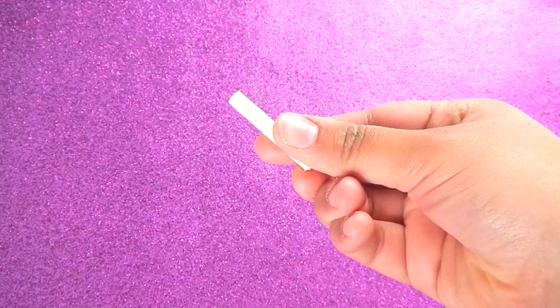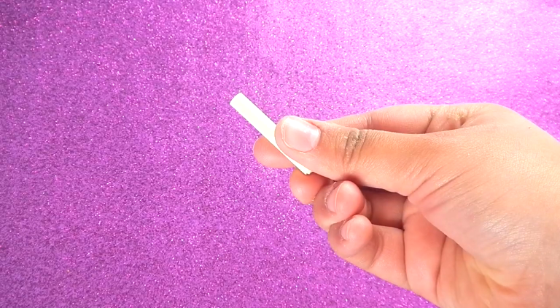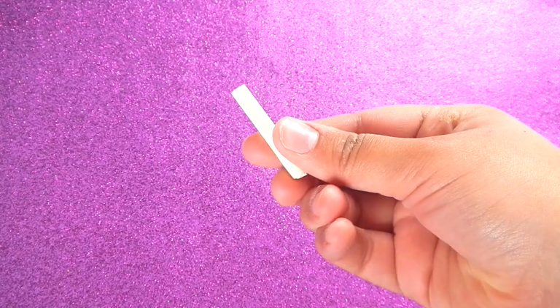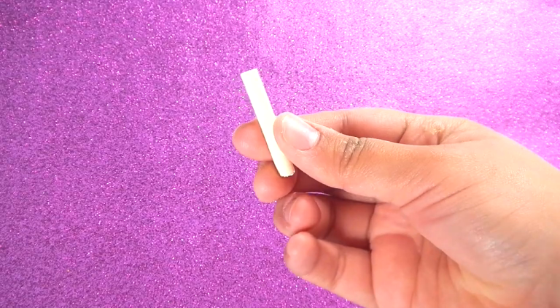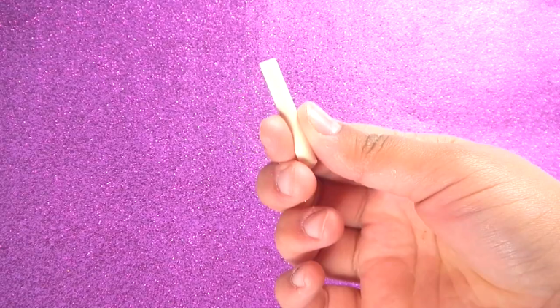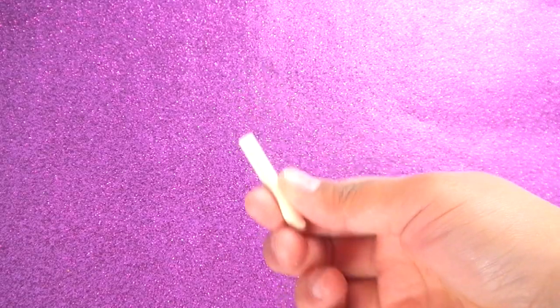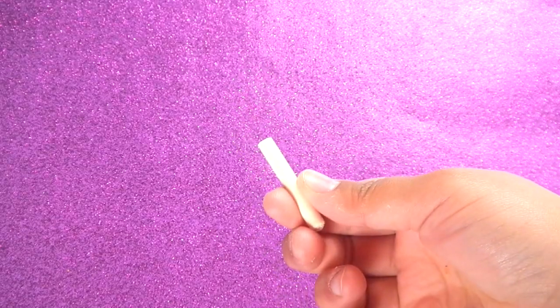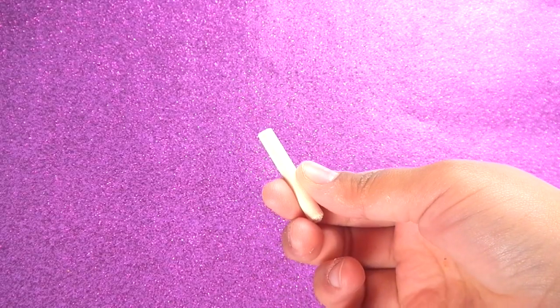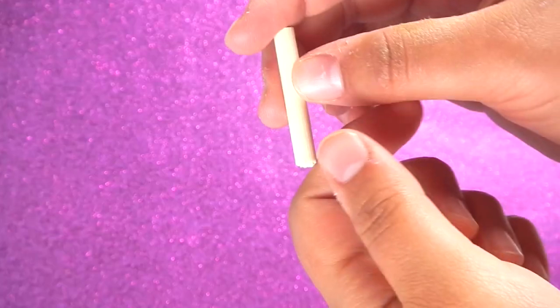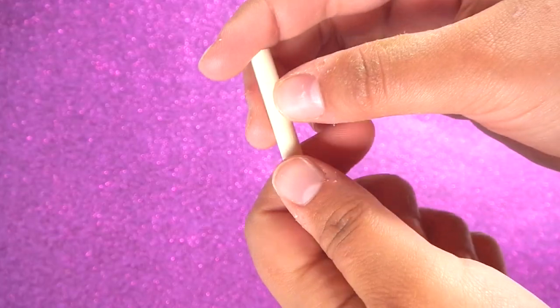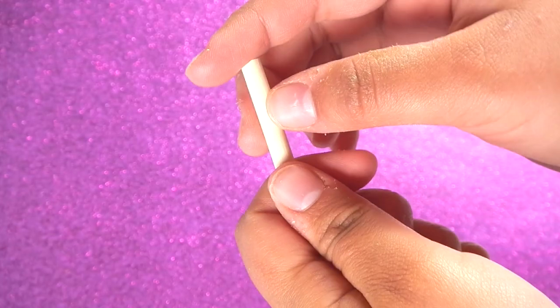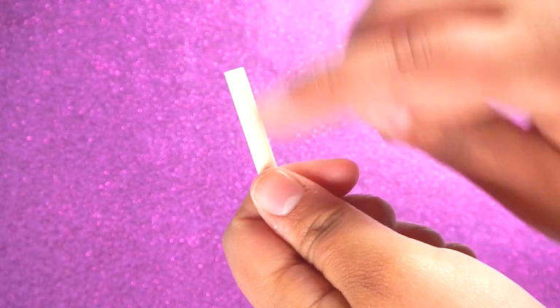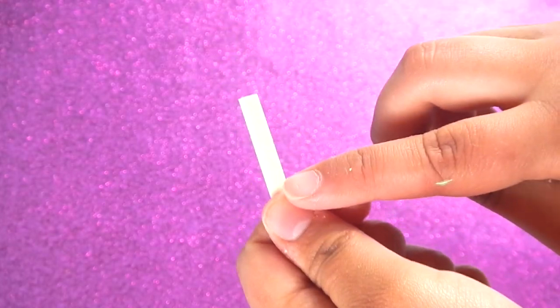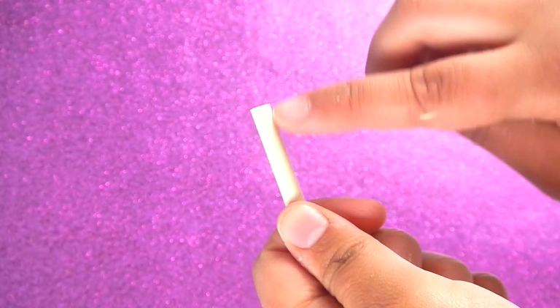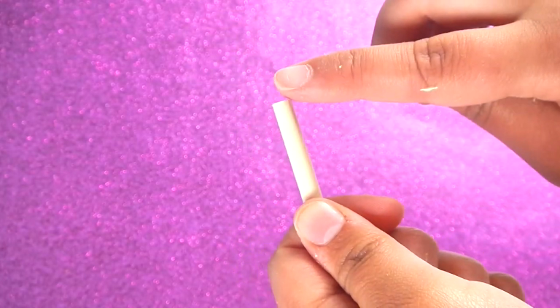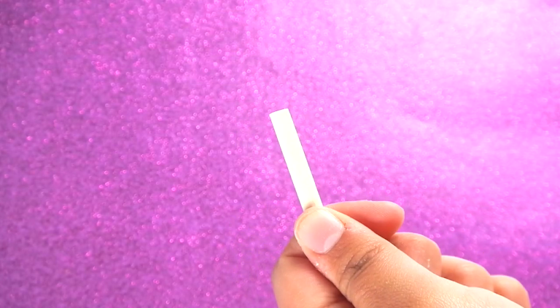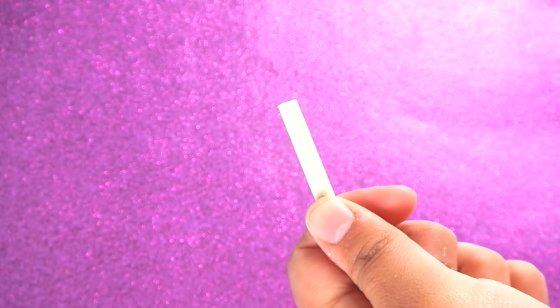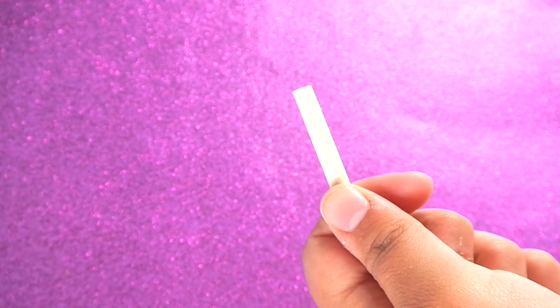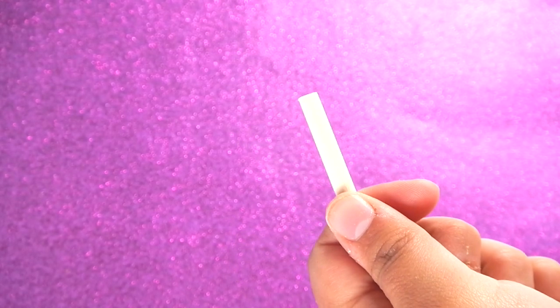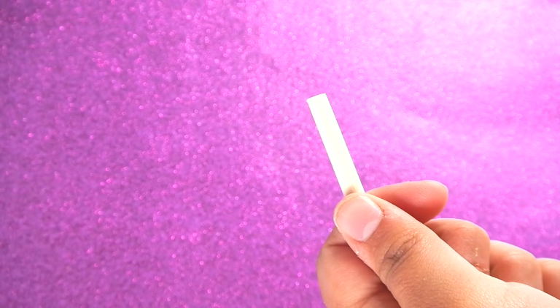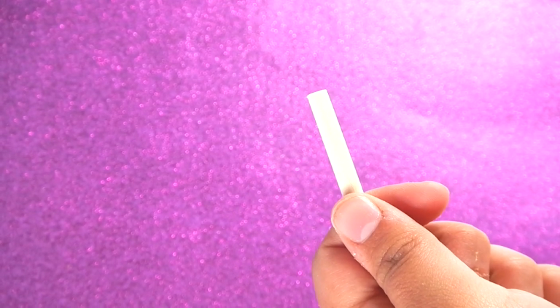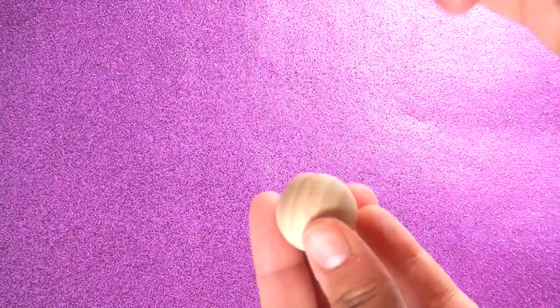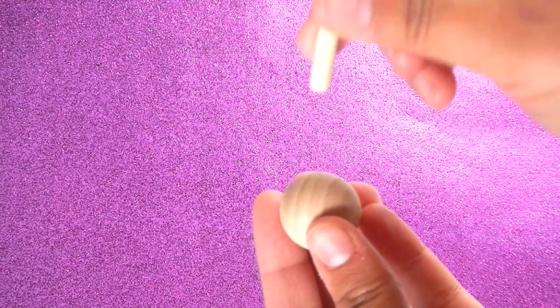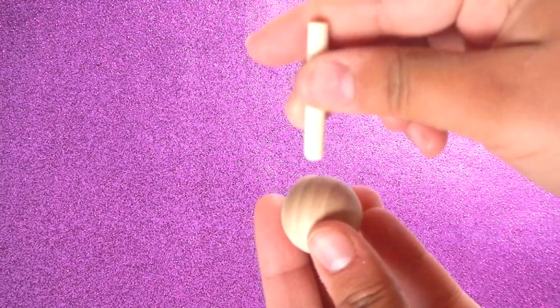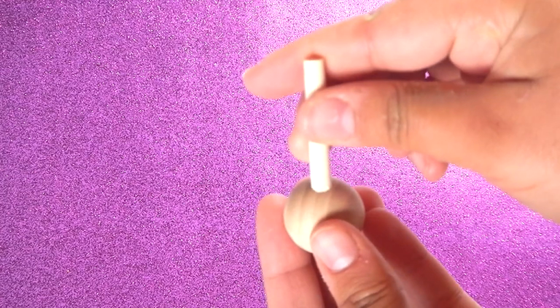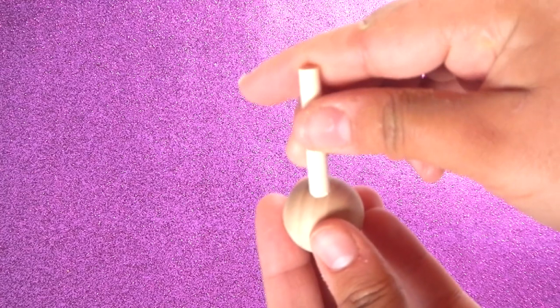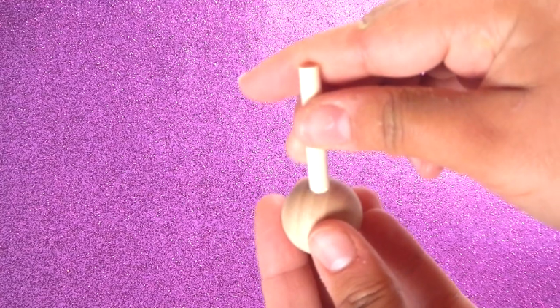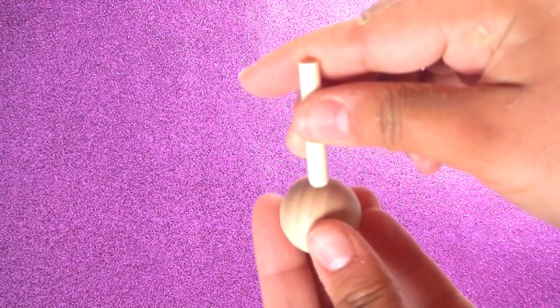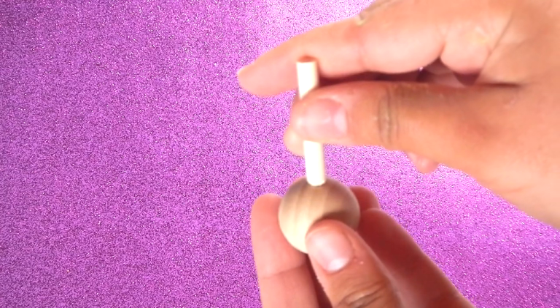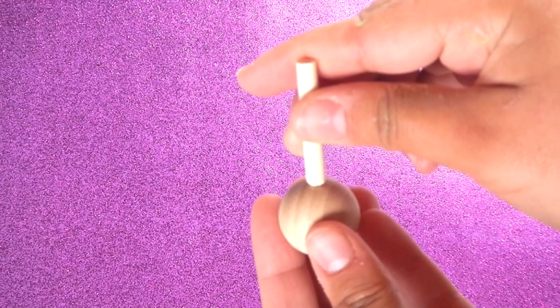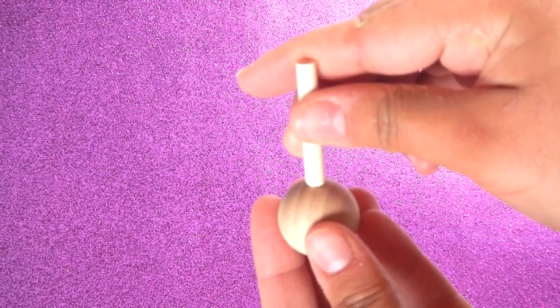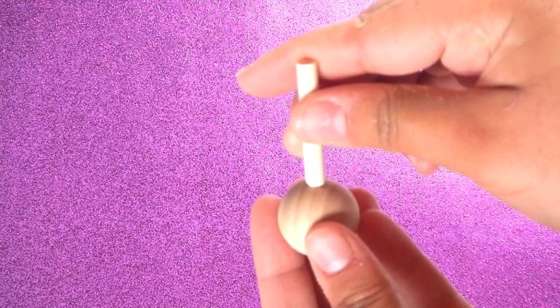Then, cut out a wooden dowel that is about 4 inches long. Glue the wooden dowel on top of the bead.